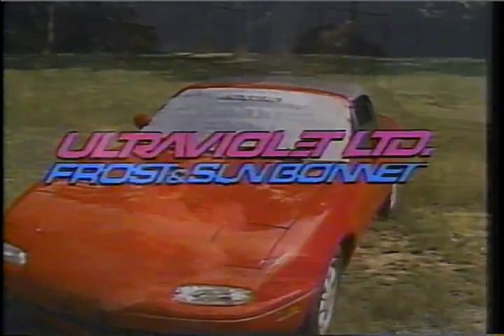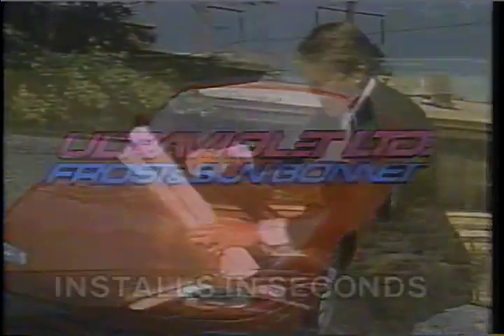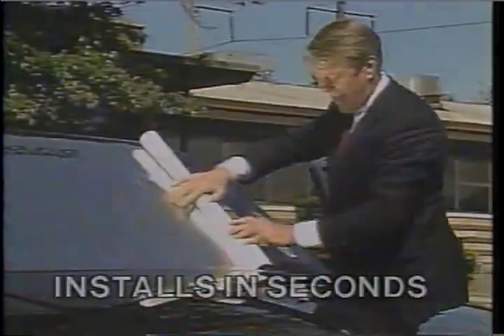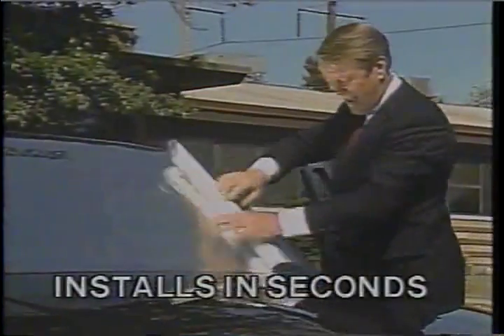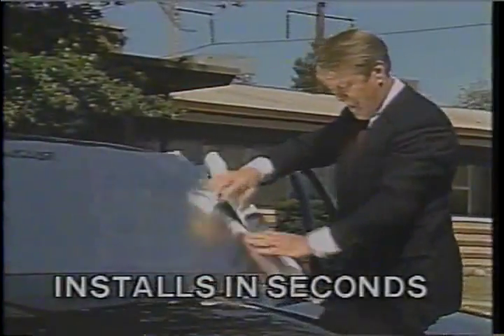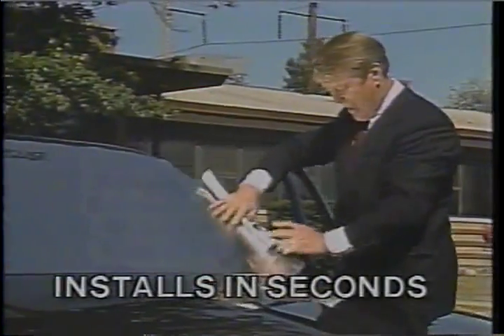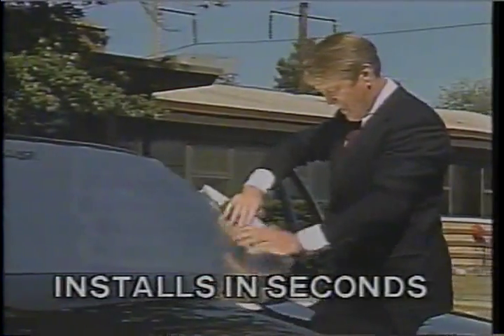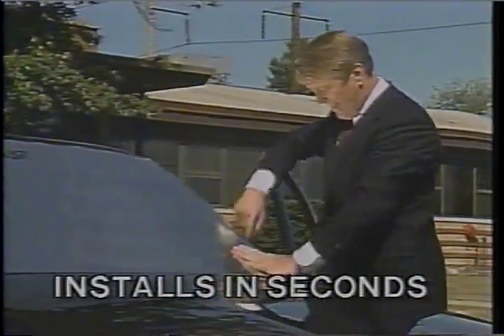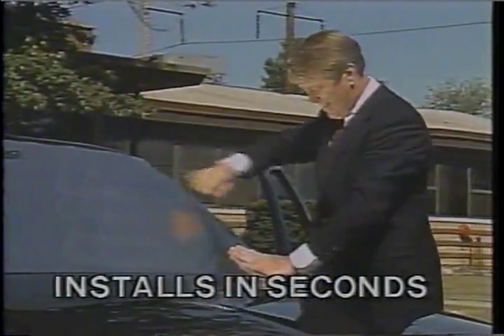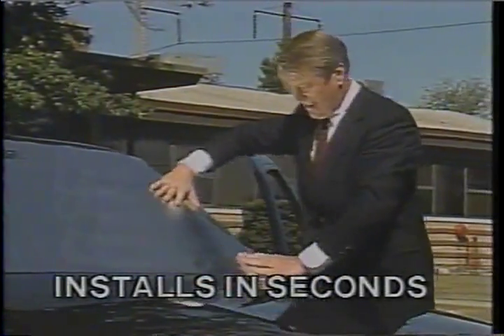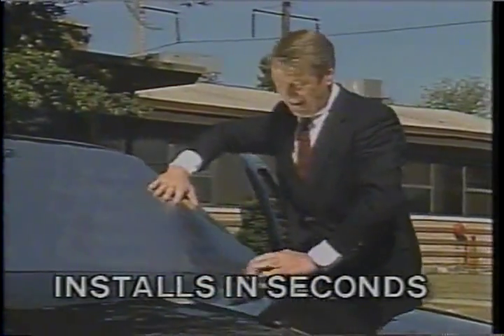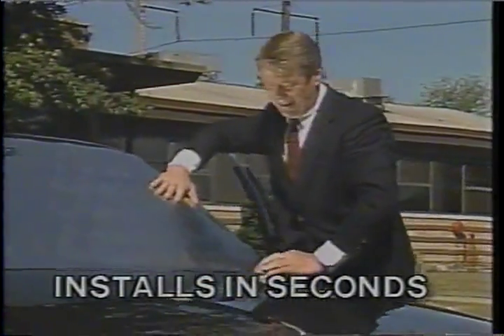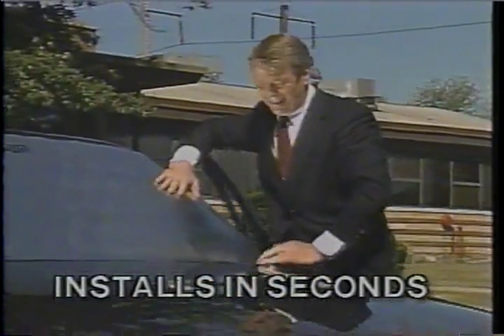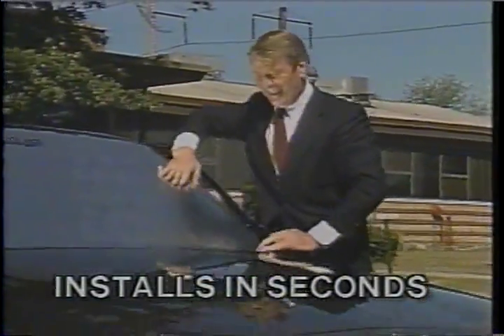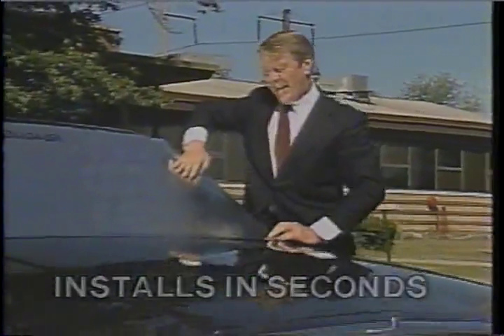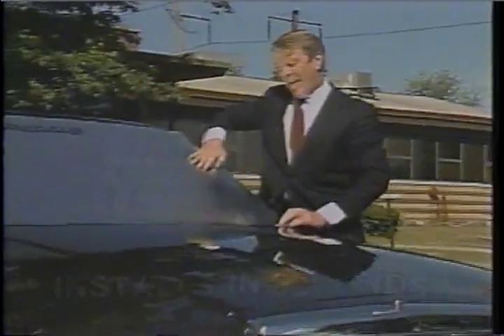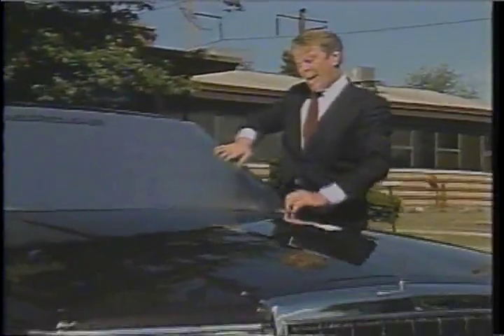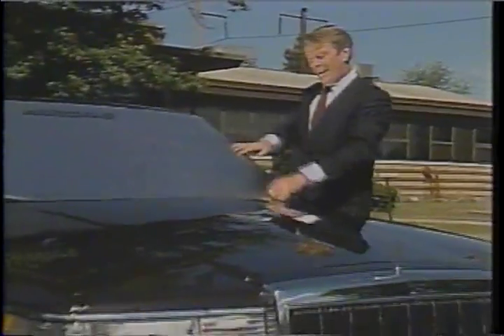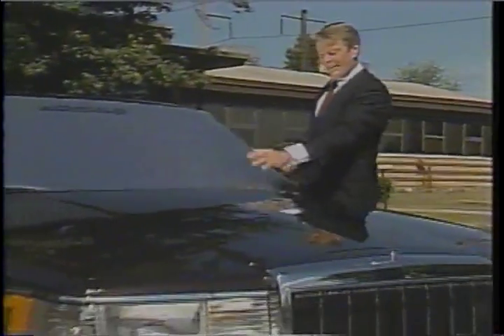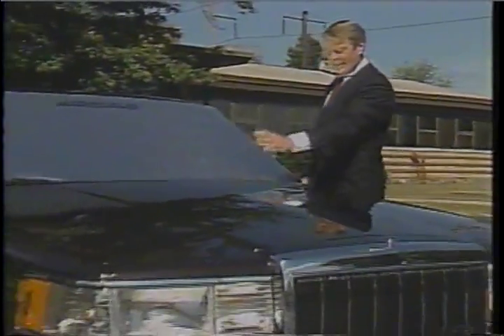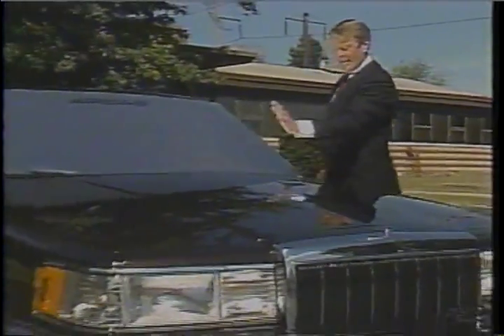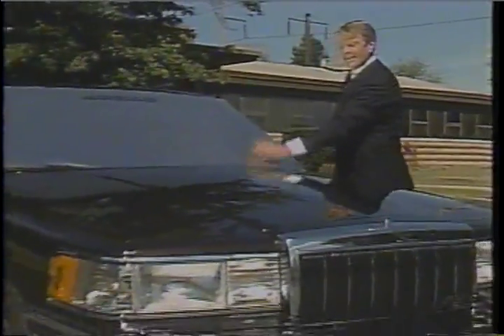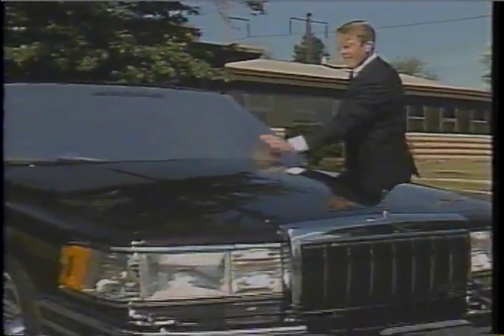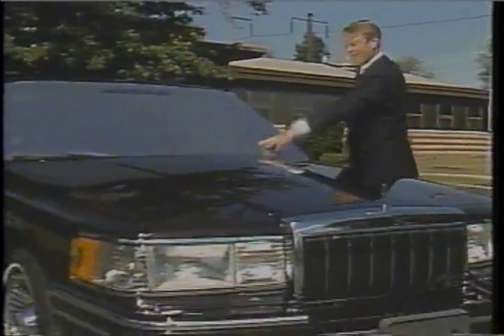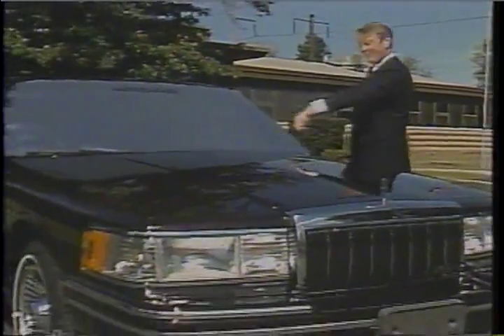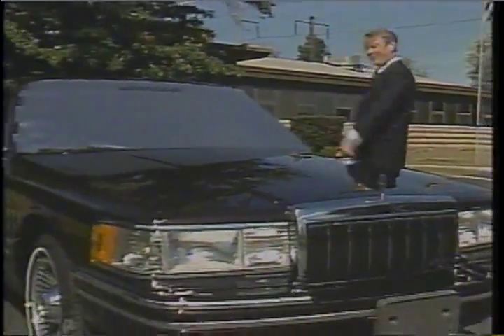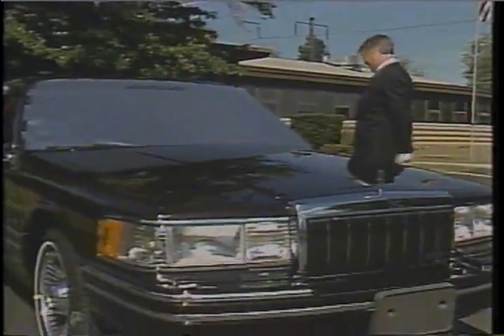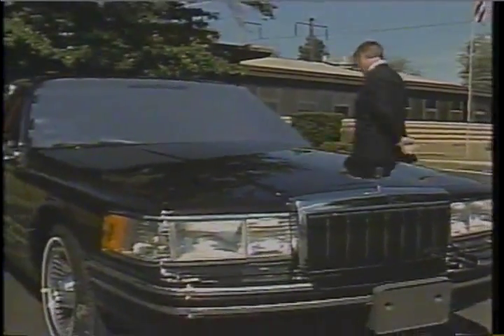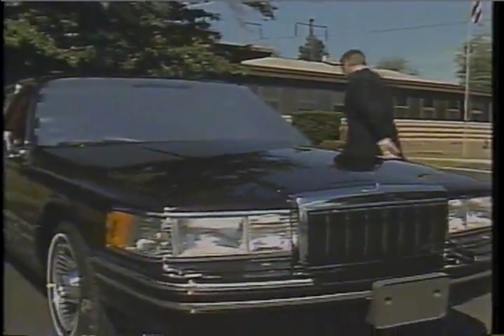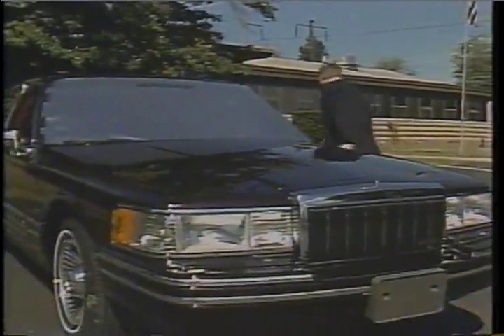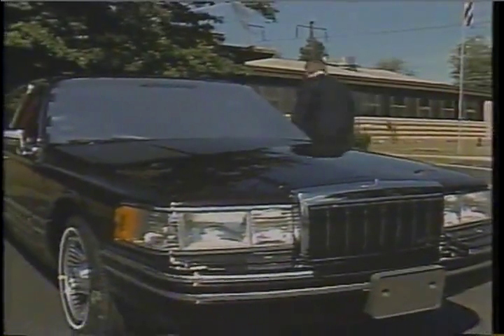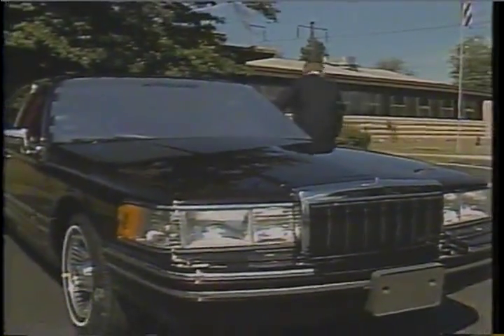Just put the bonnet over your windshield — it takes just seconds. Now the heat is reflected, so you can be cool and comfortable.